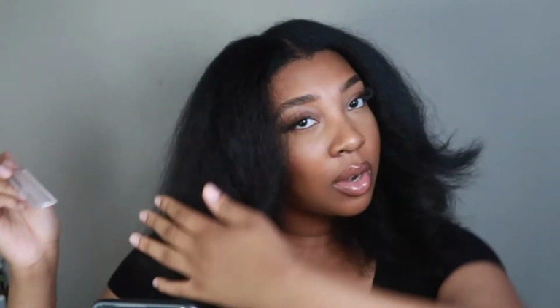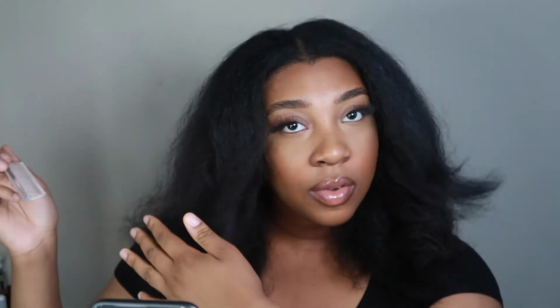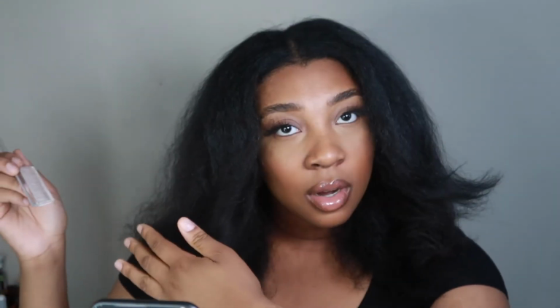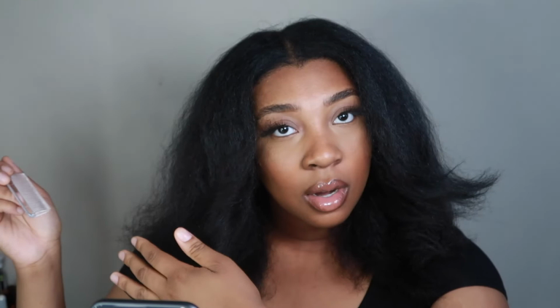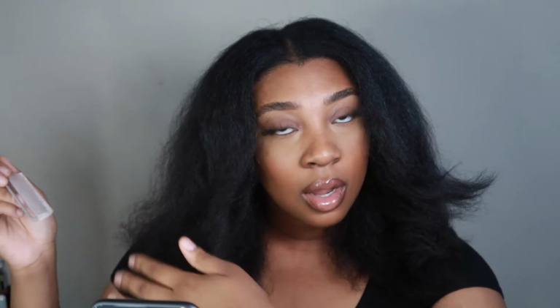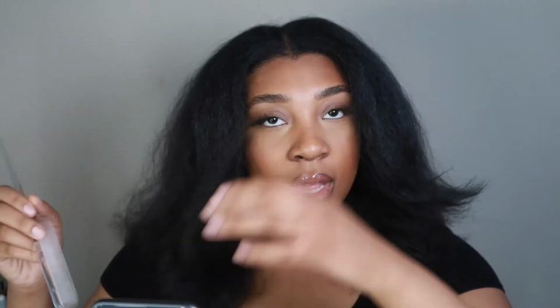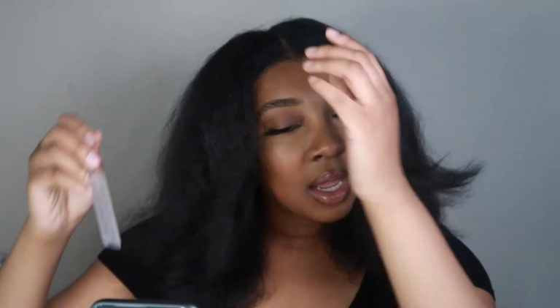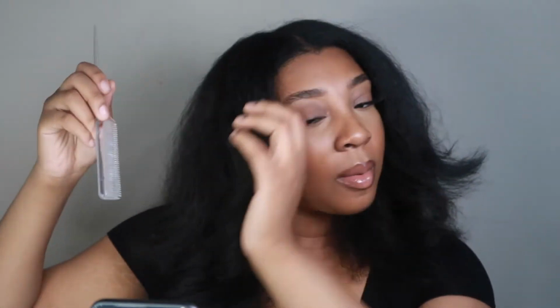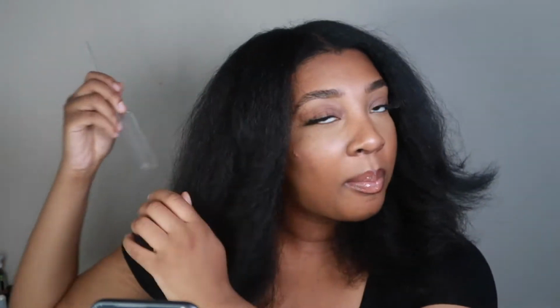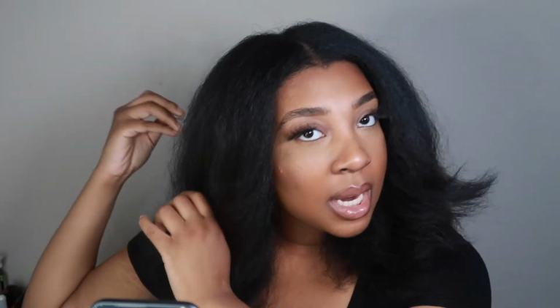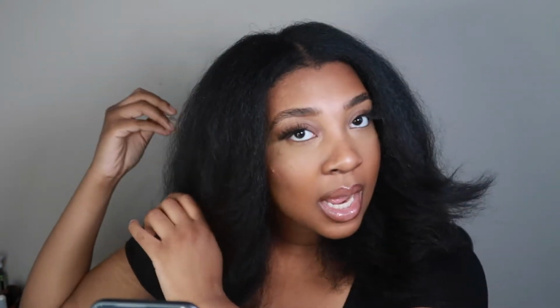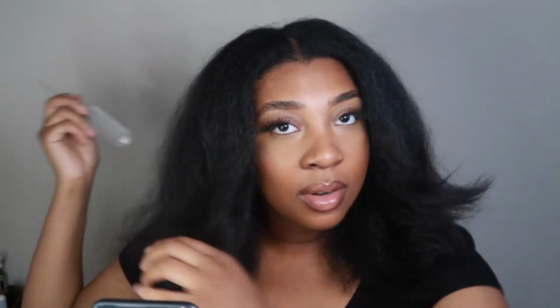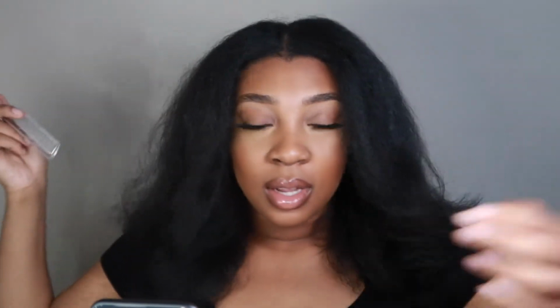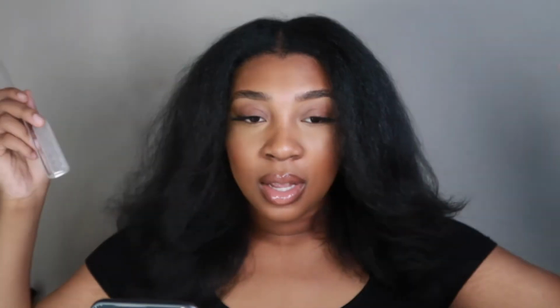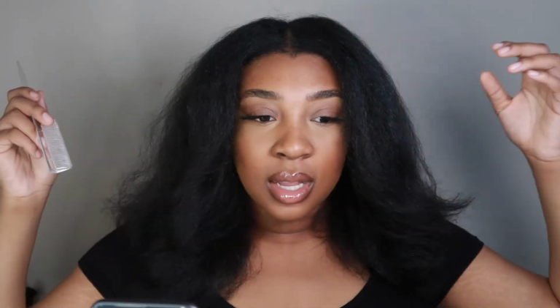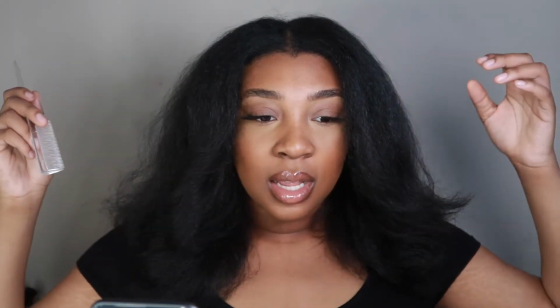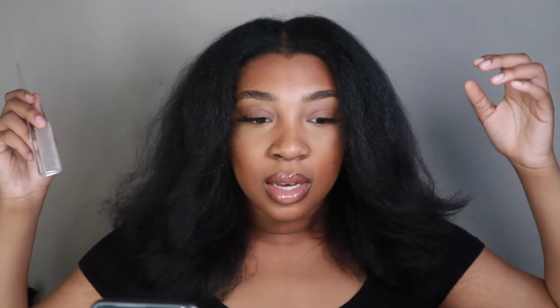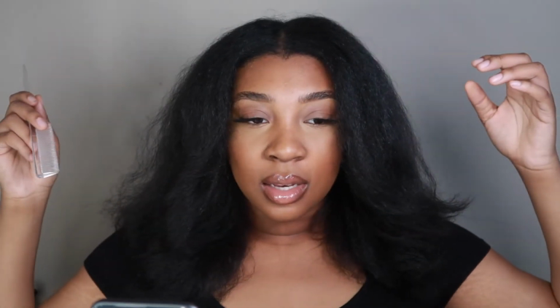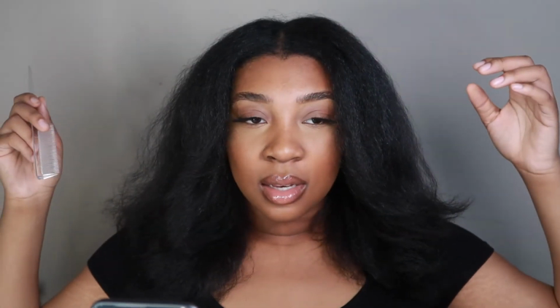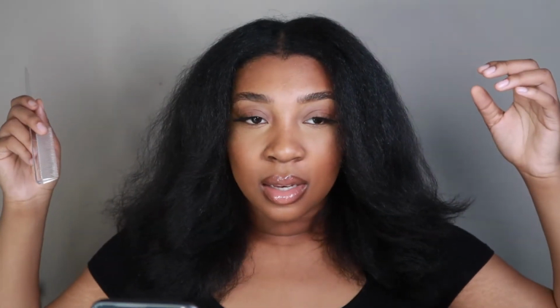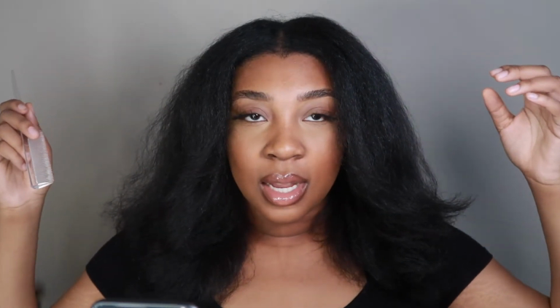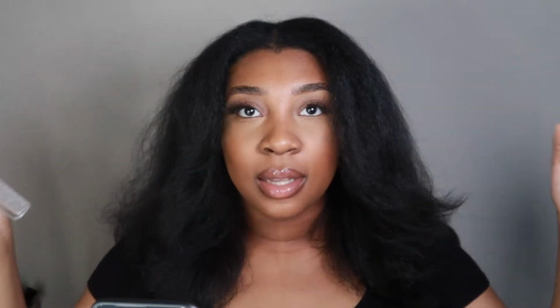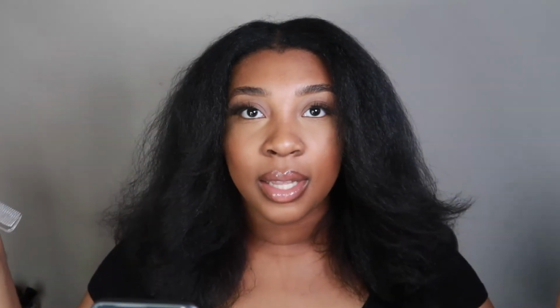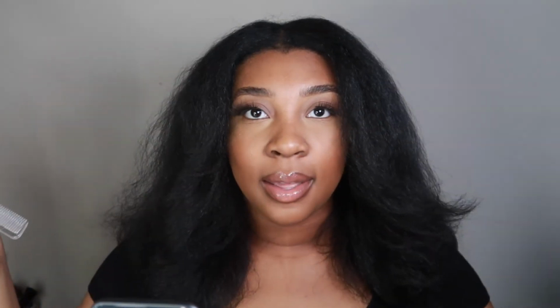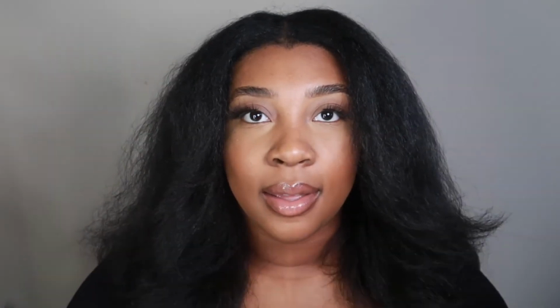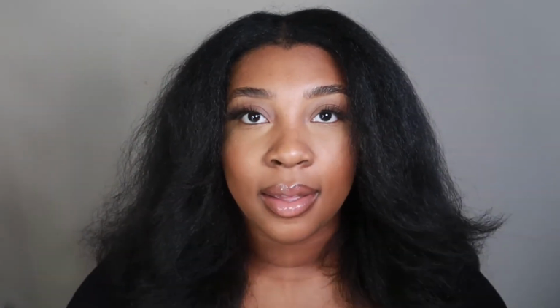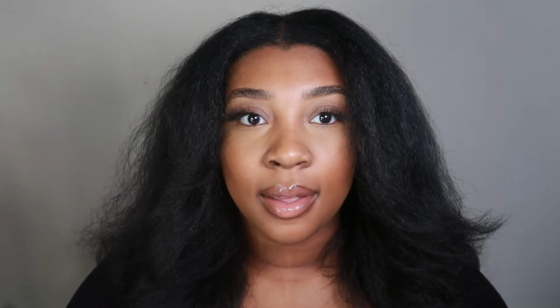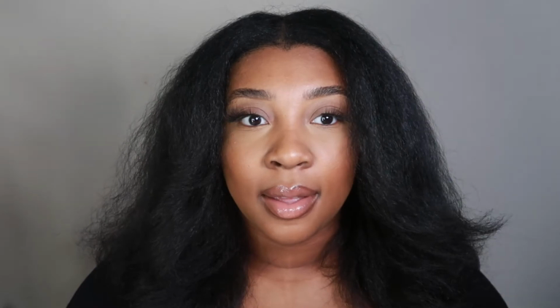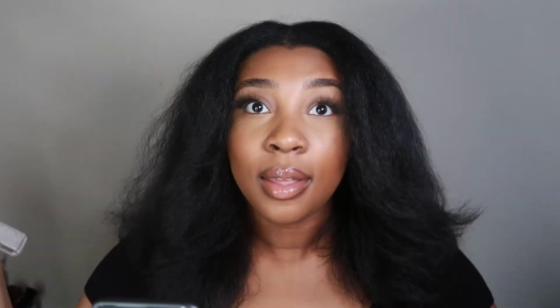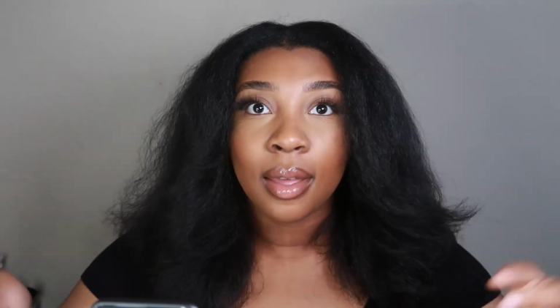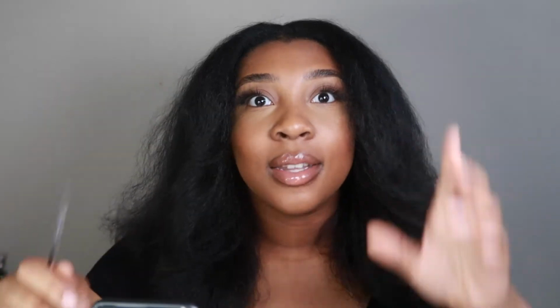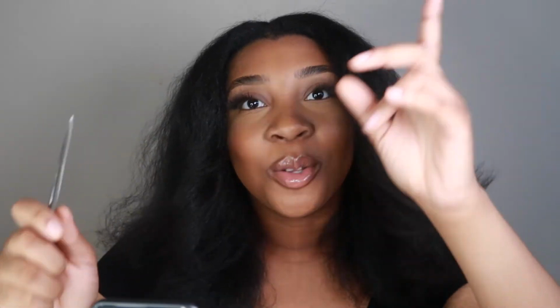Then pin it down, and that's literally it. Let's do it!